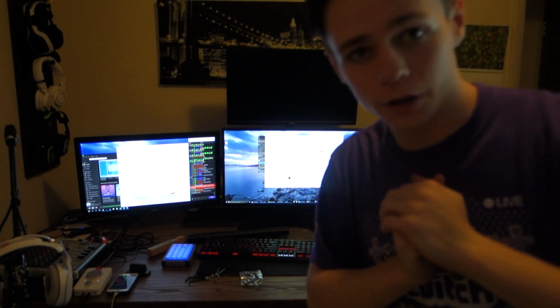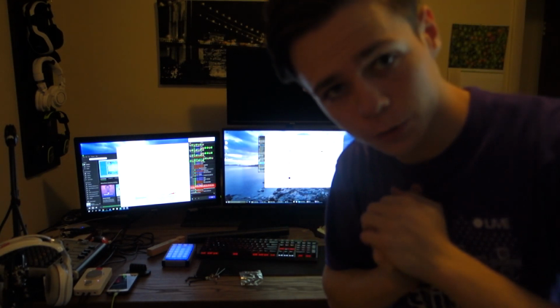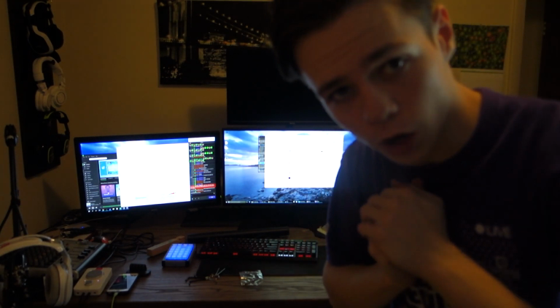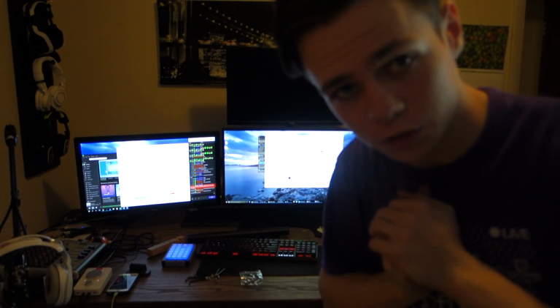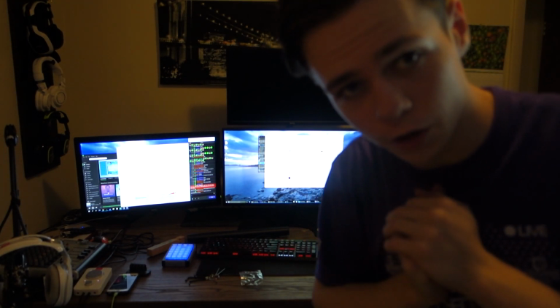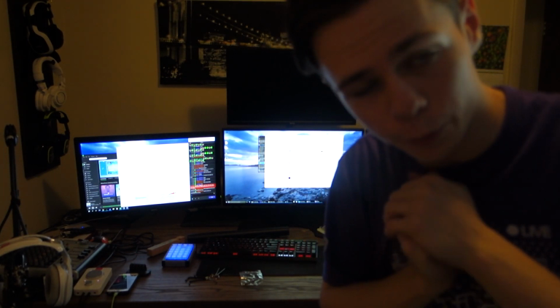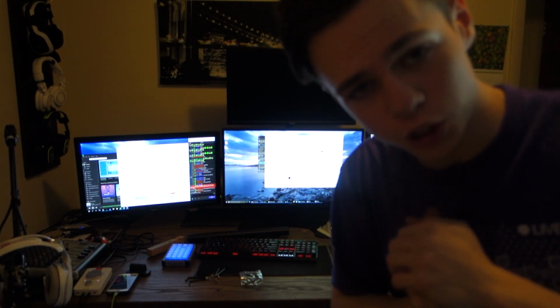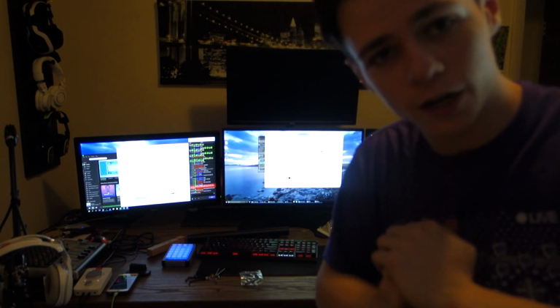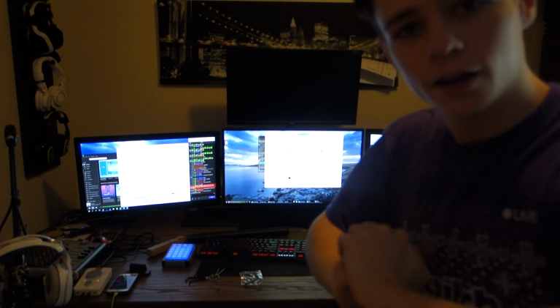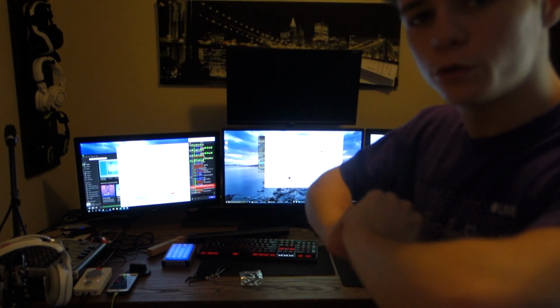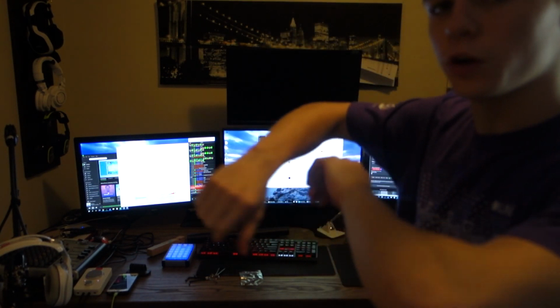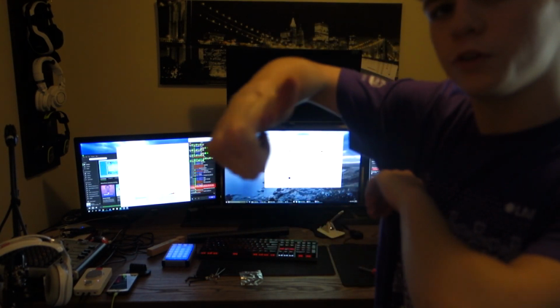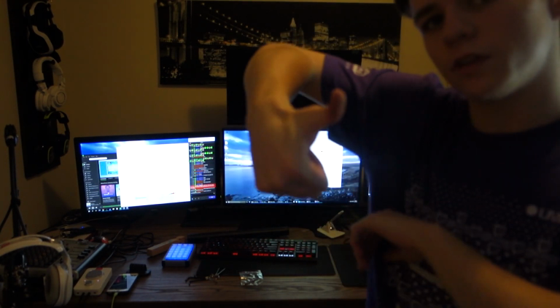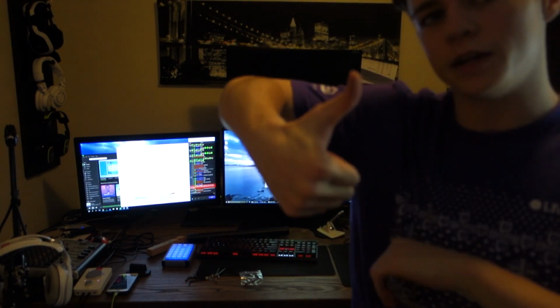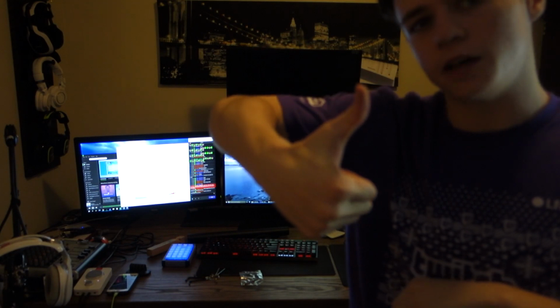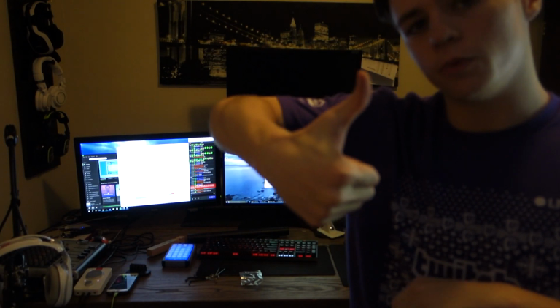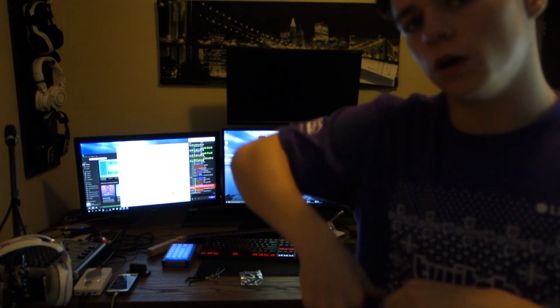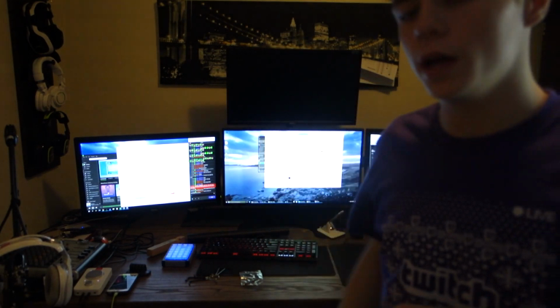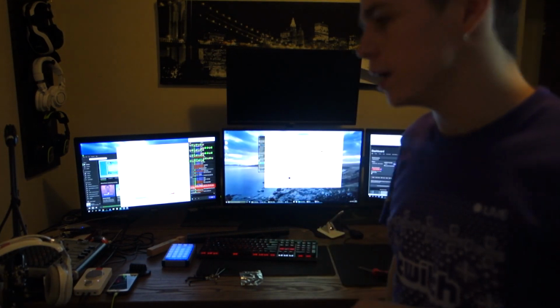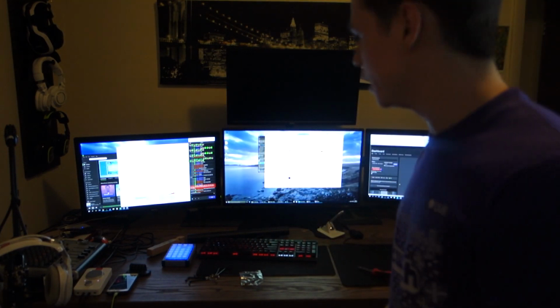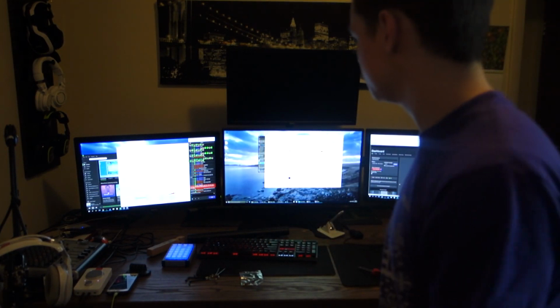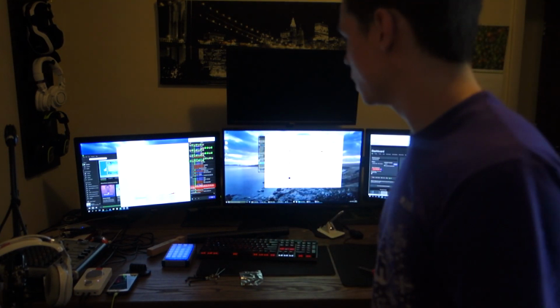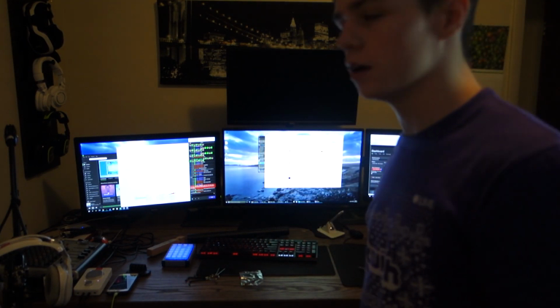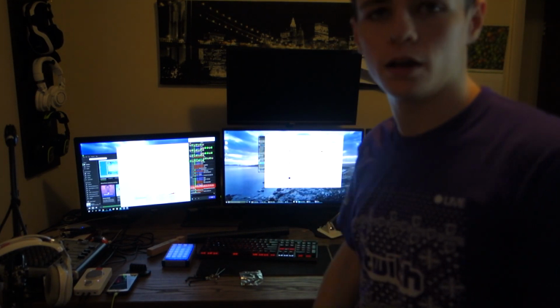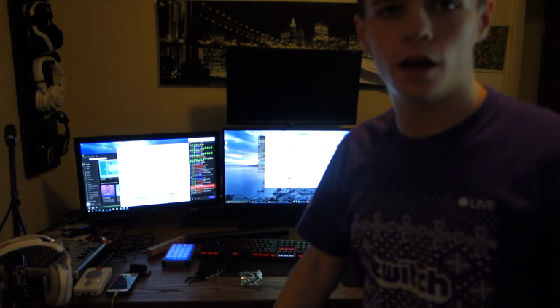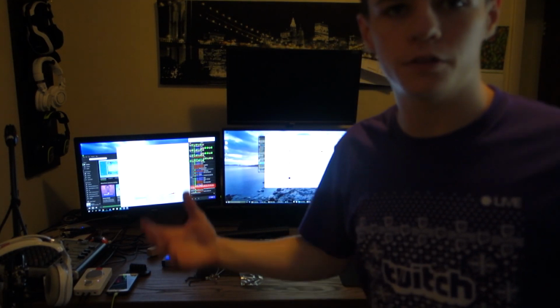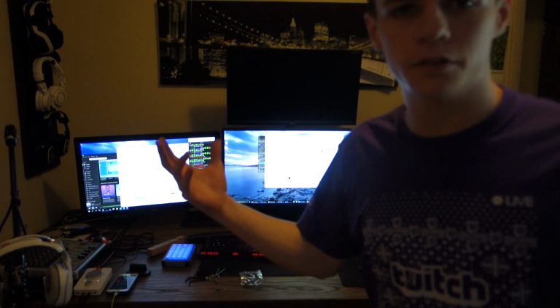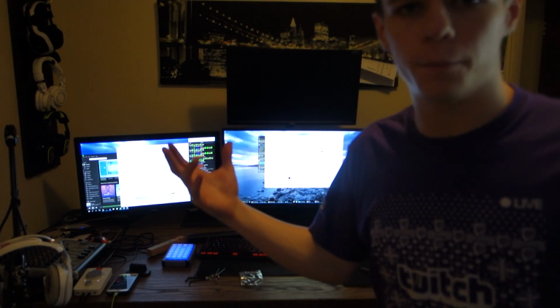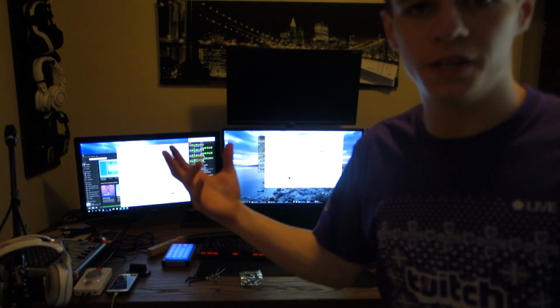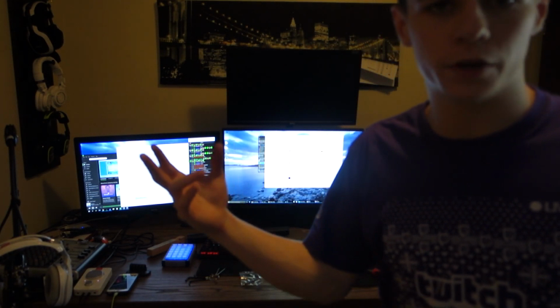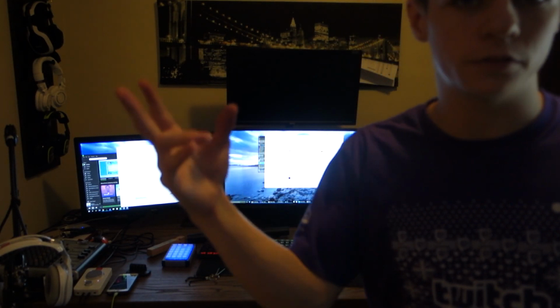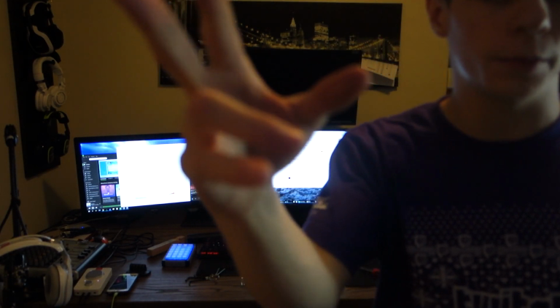So thank you guys so much for watching this video, I appreciate it. If you enjoyed, please leave a like down below, and I'll see you next time. Peace out, guys. Goodbye.